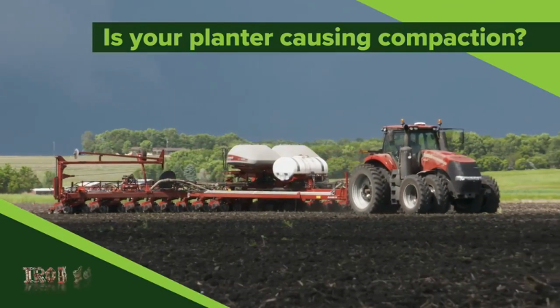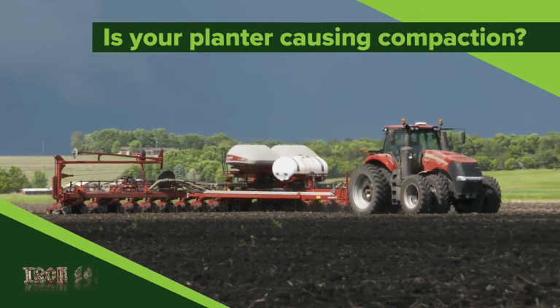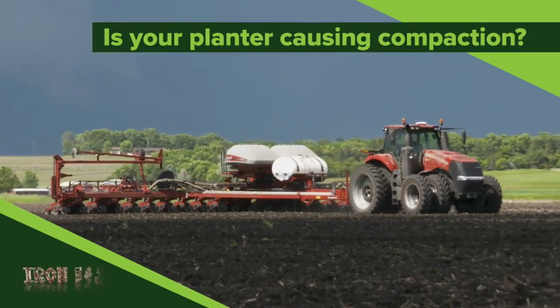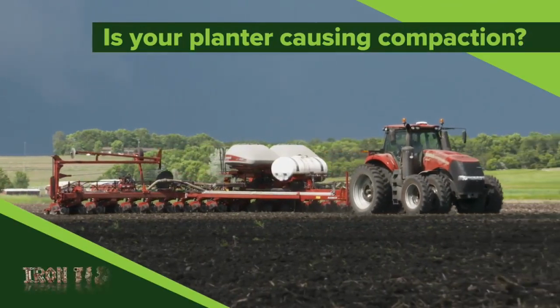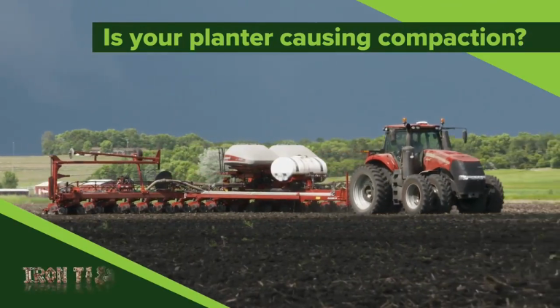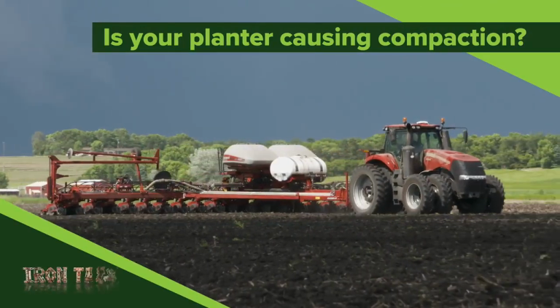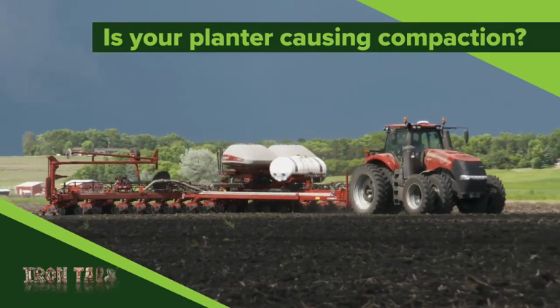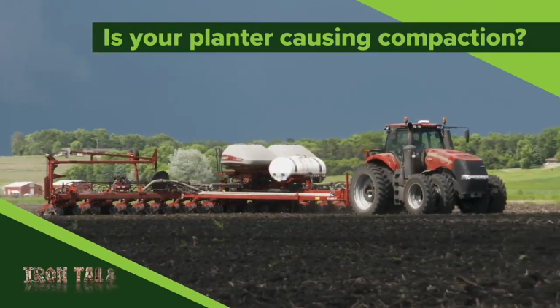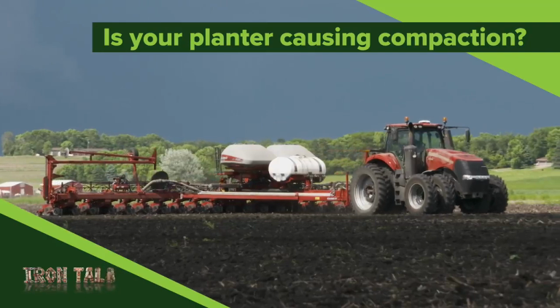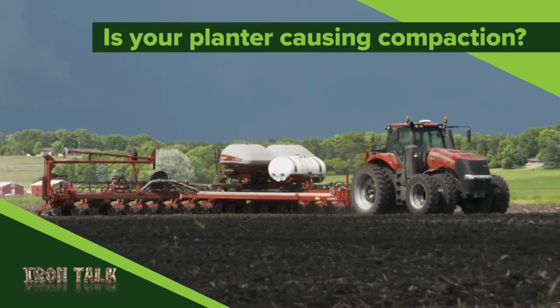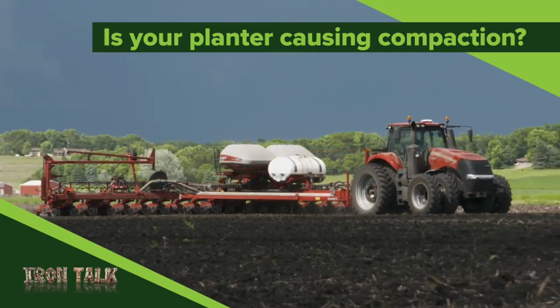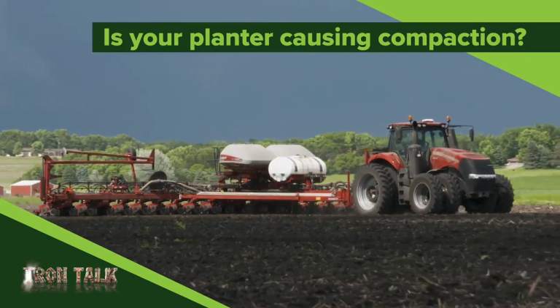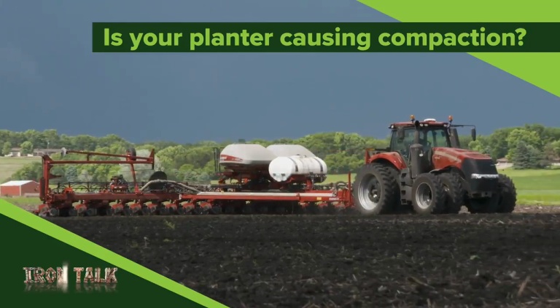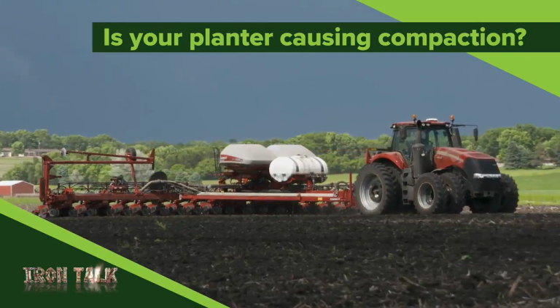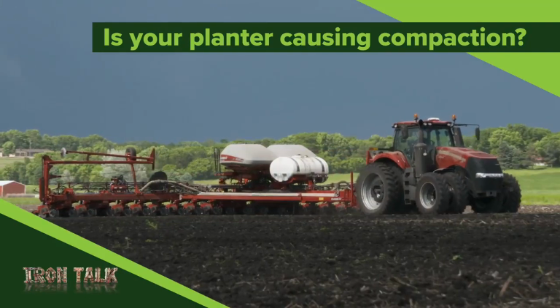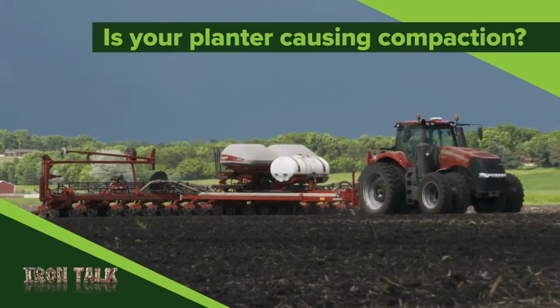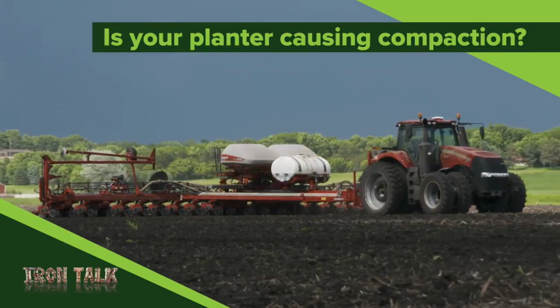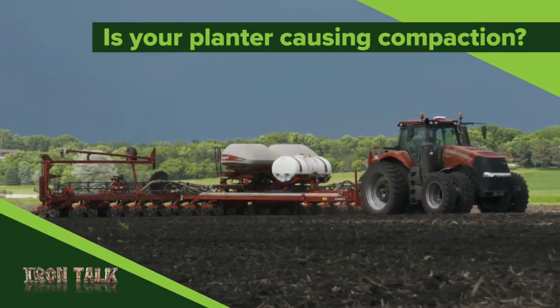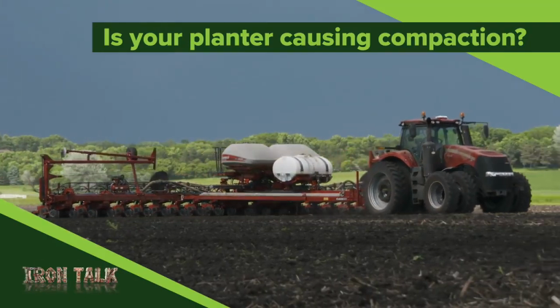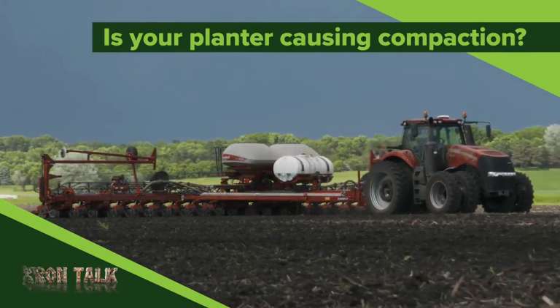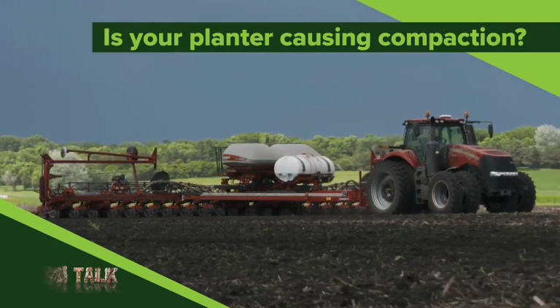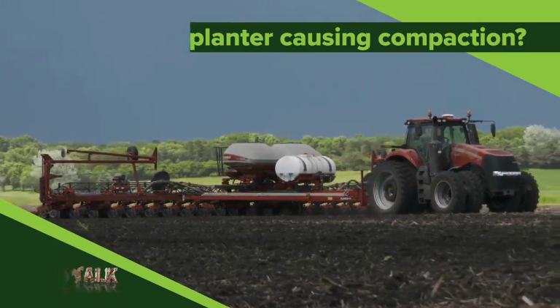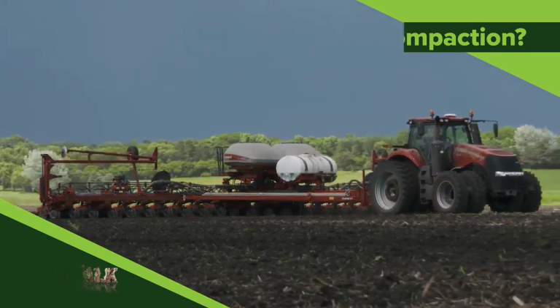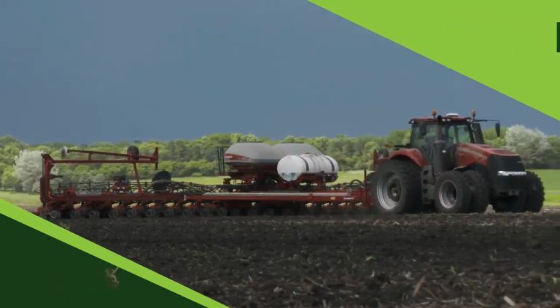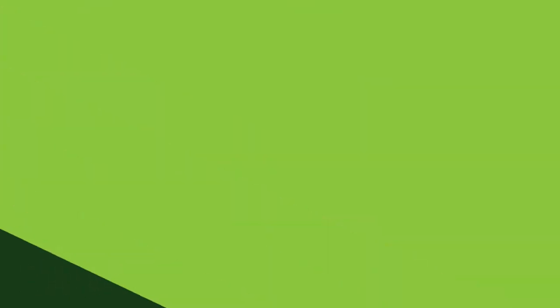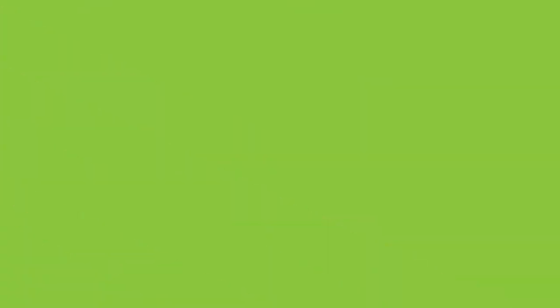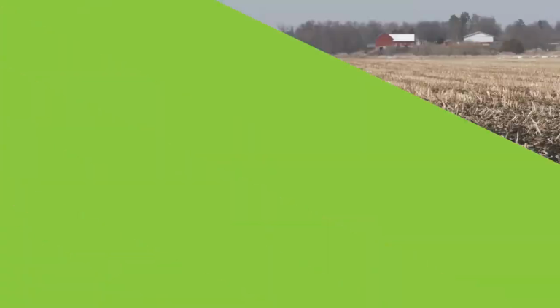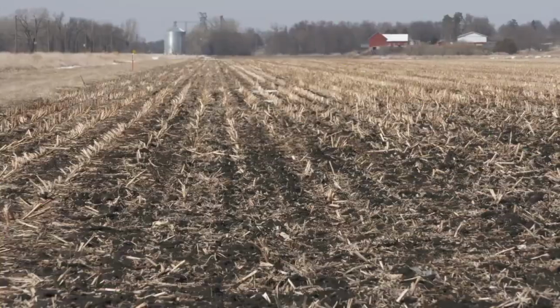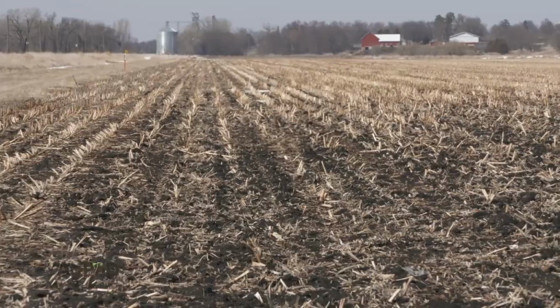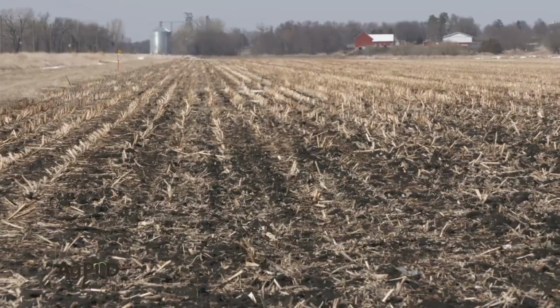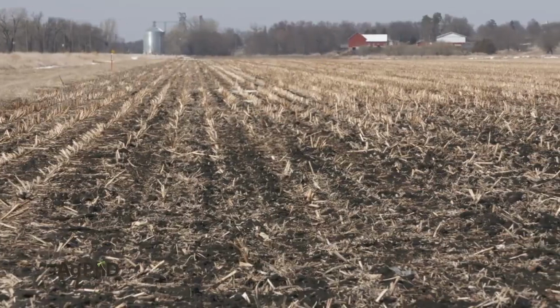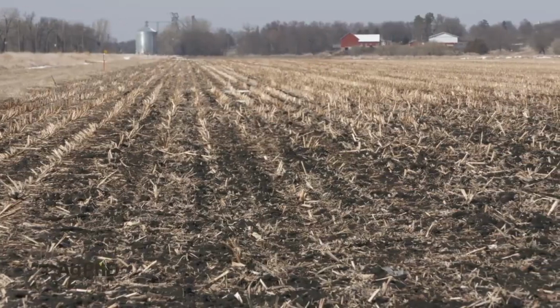In some parts of the country, it looks as though farmers may be planting into some wet conditions. I'll address the issue in today's Iron Talk.